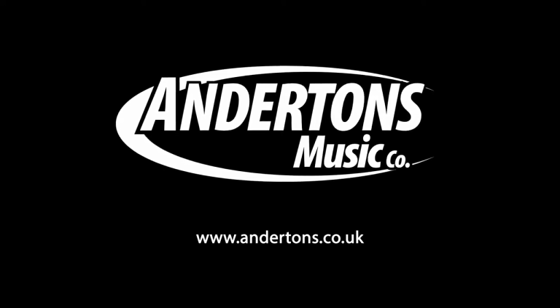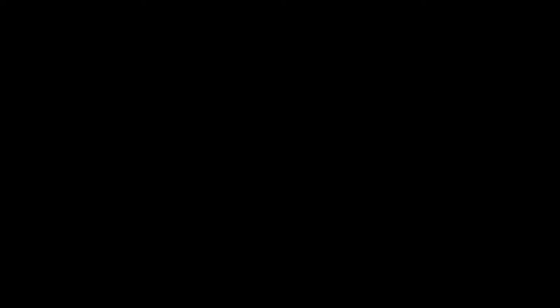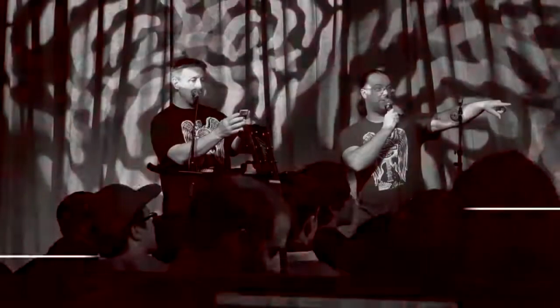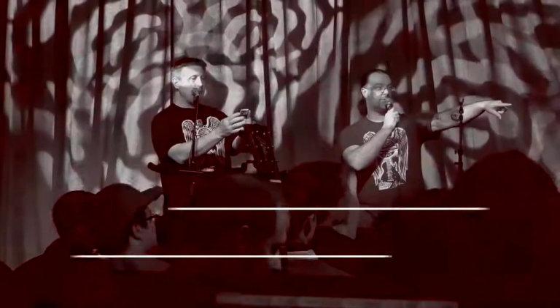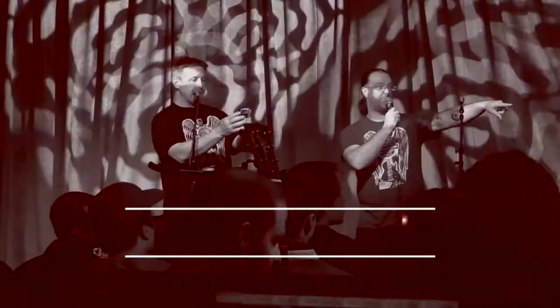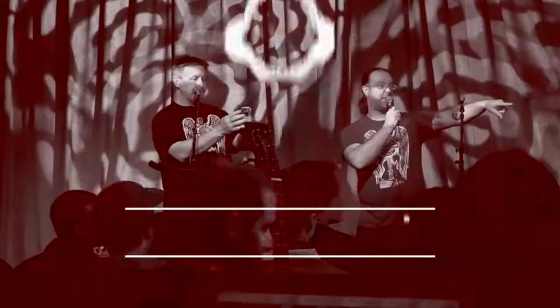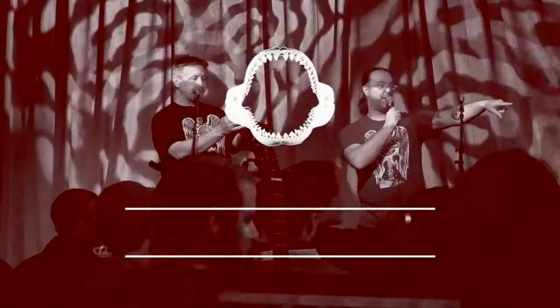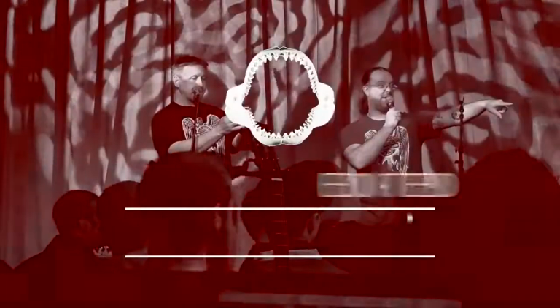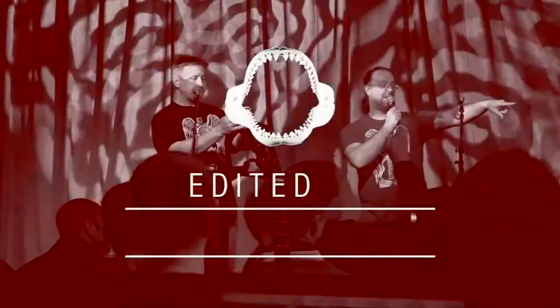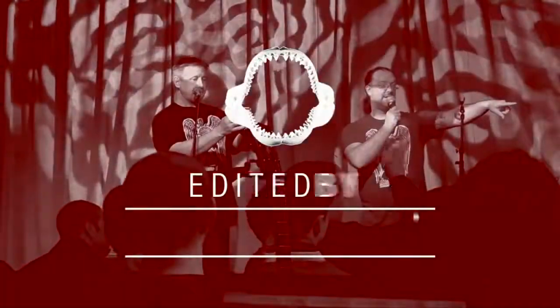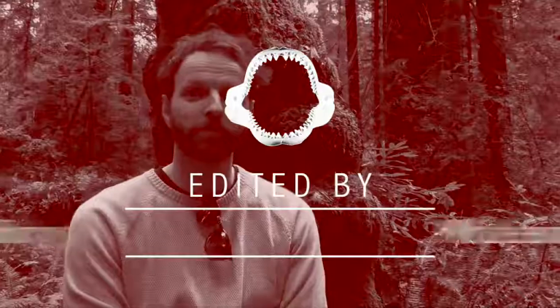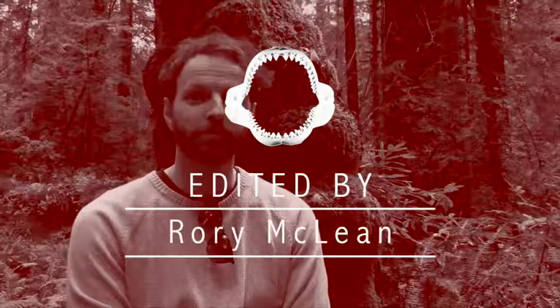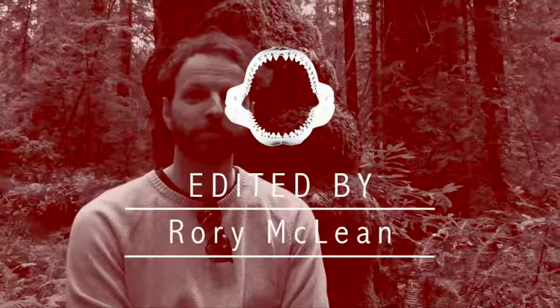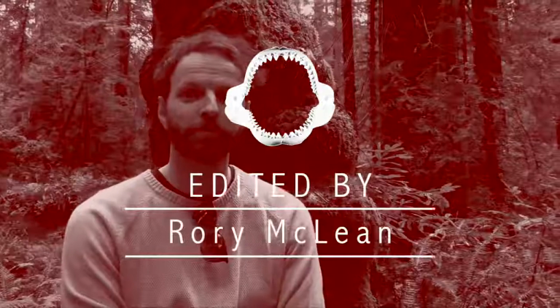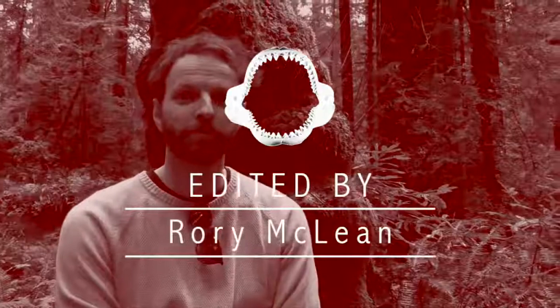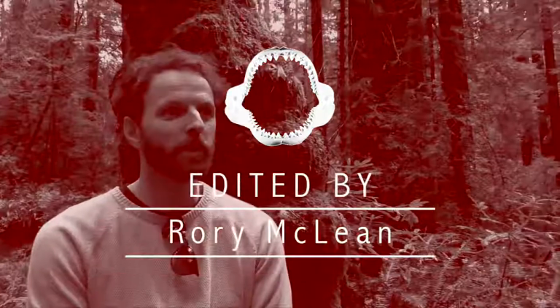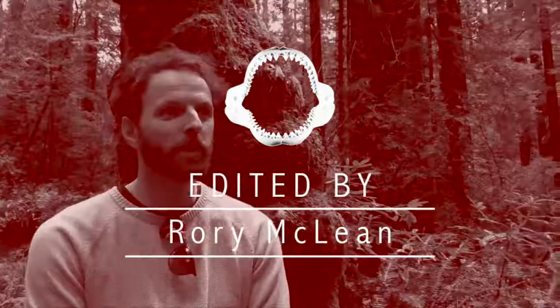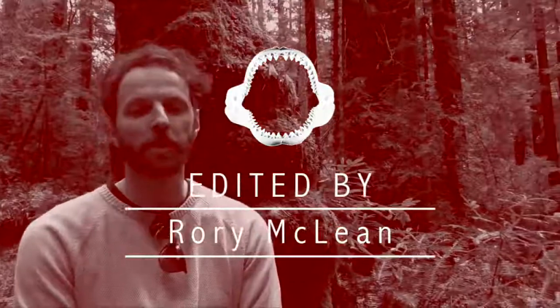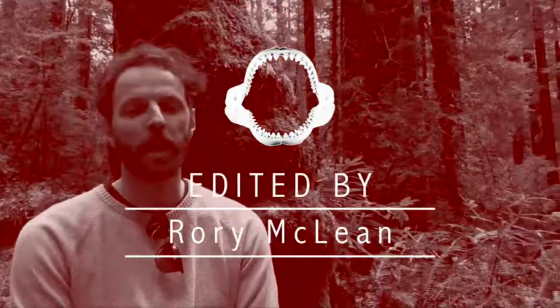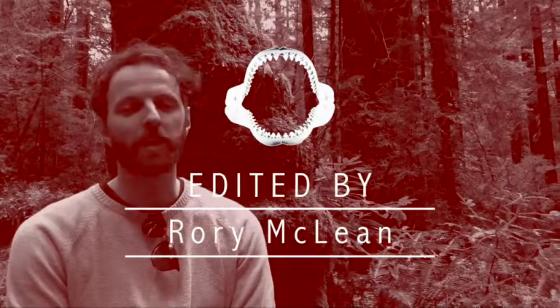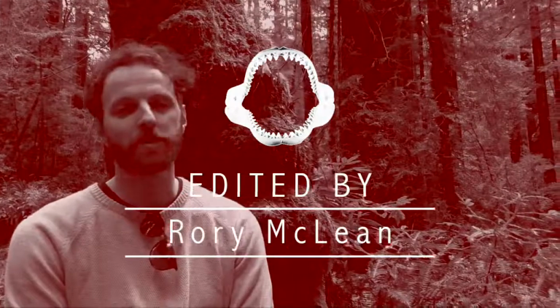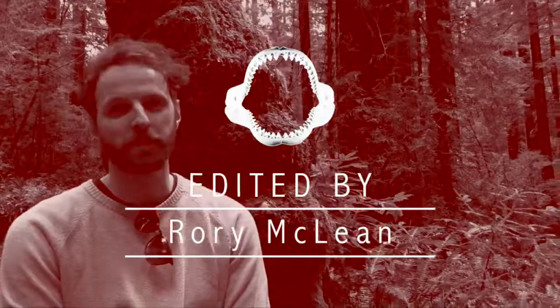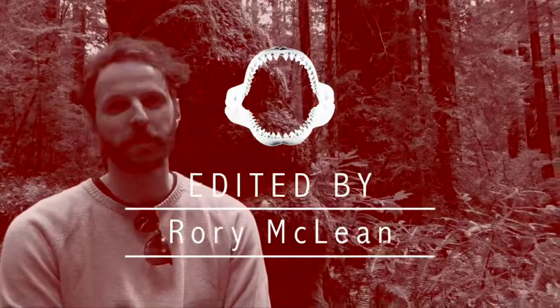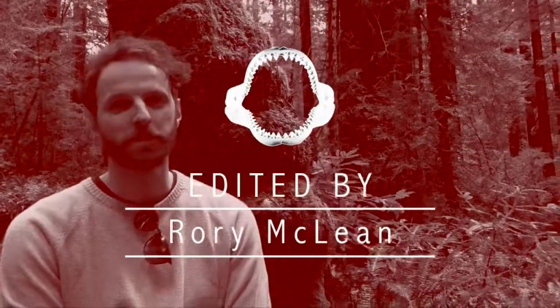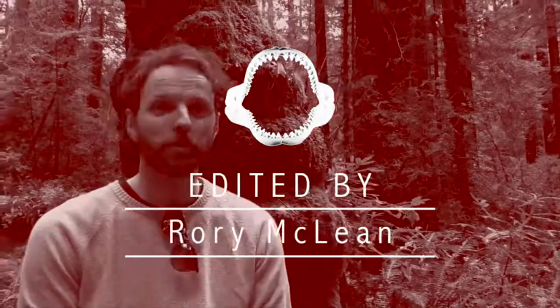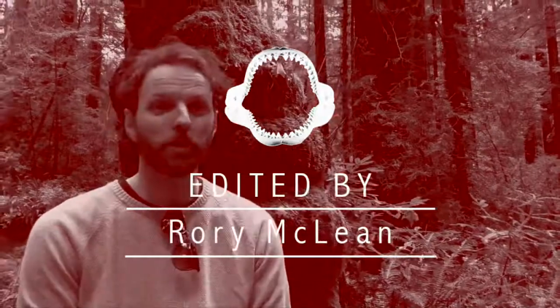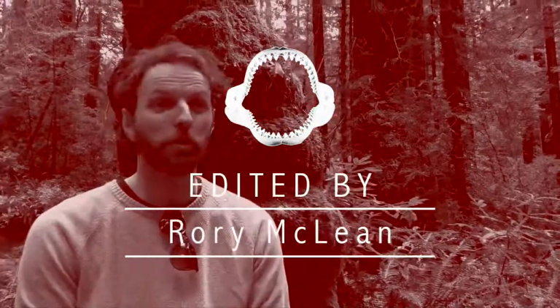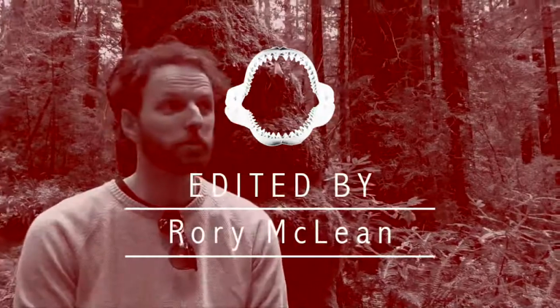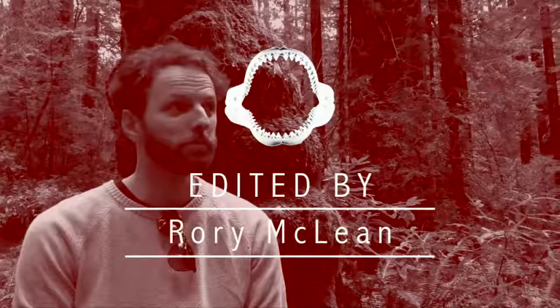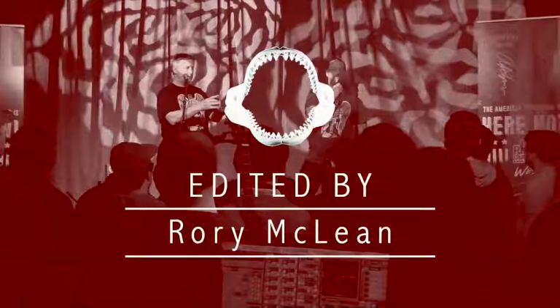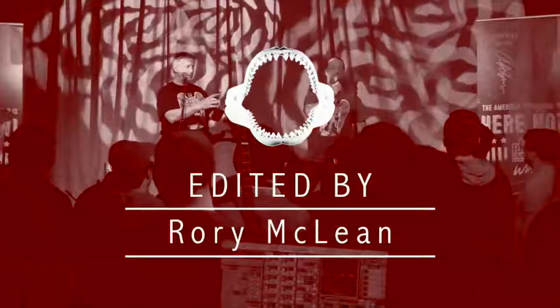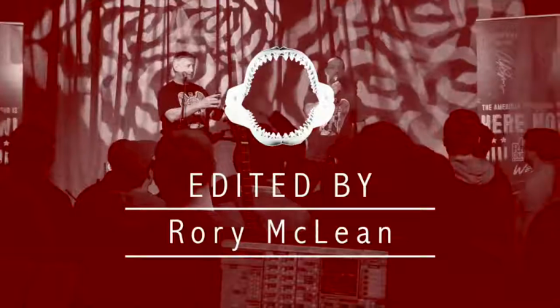This is Rory from the UK — he edits videos. Rory's awesome!